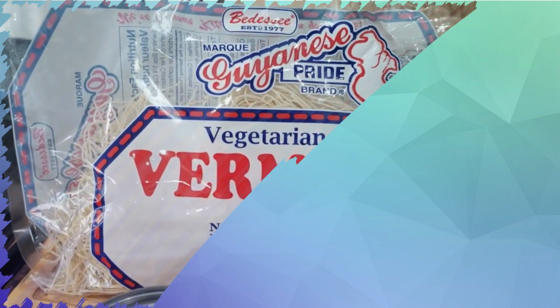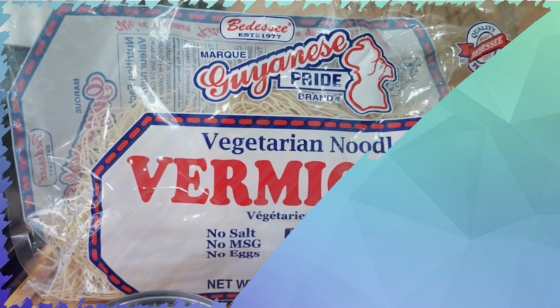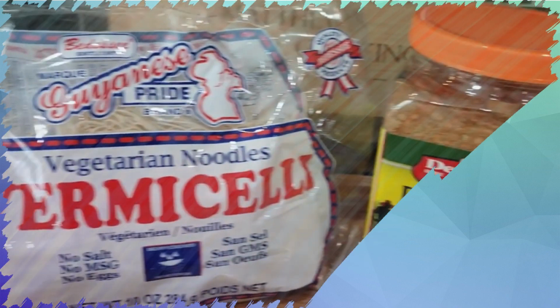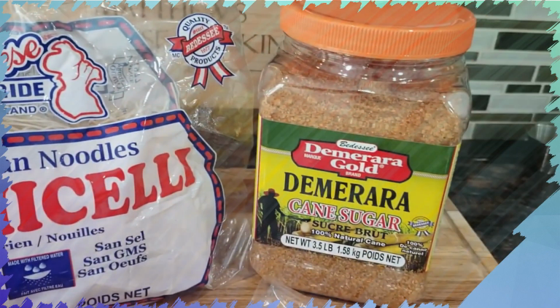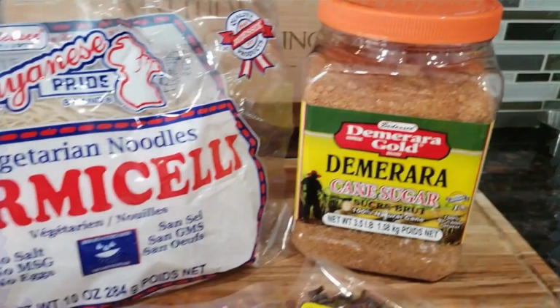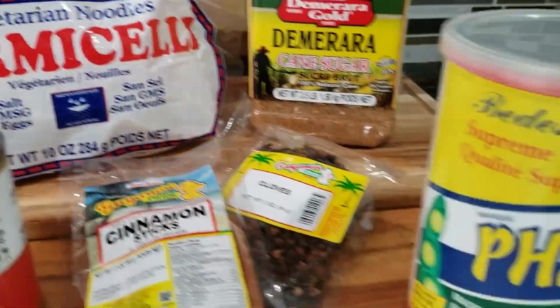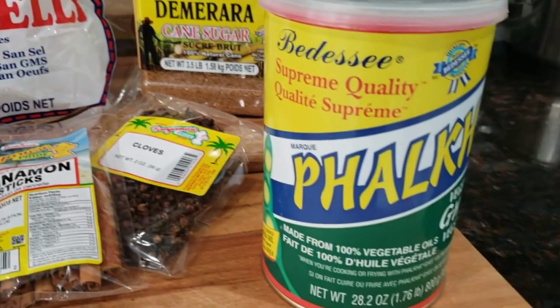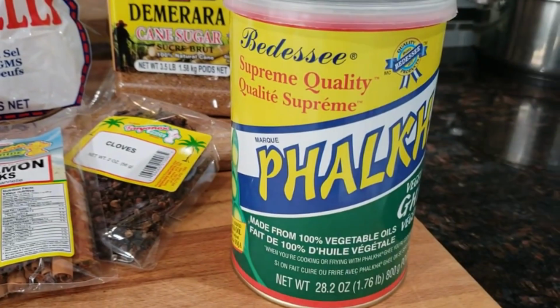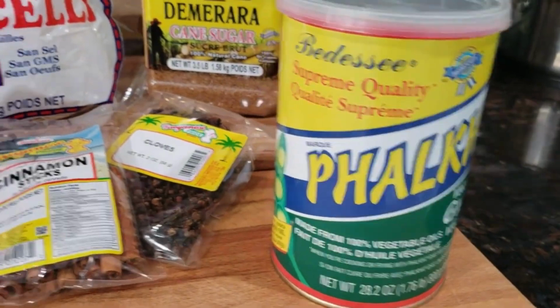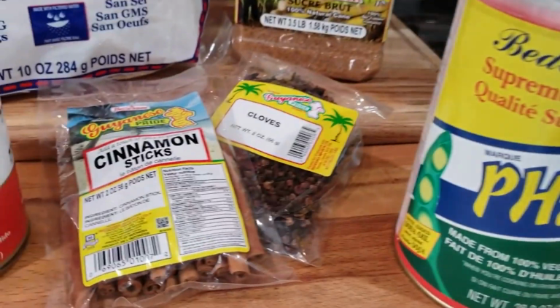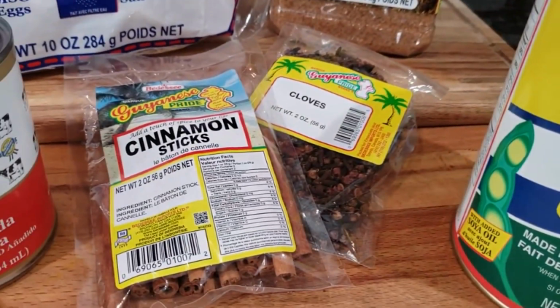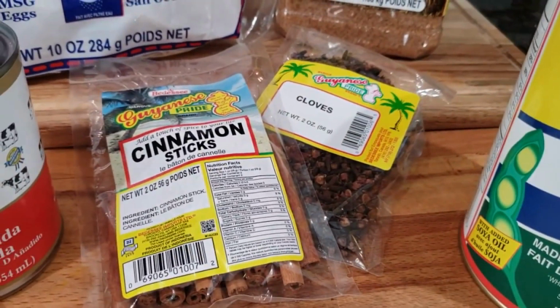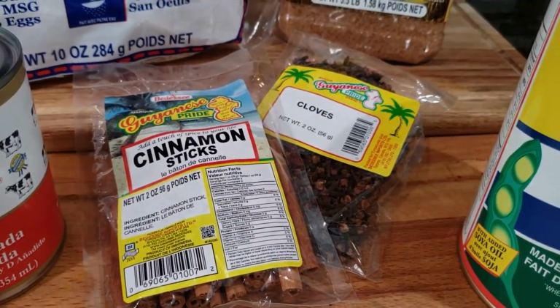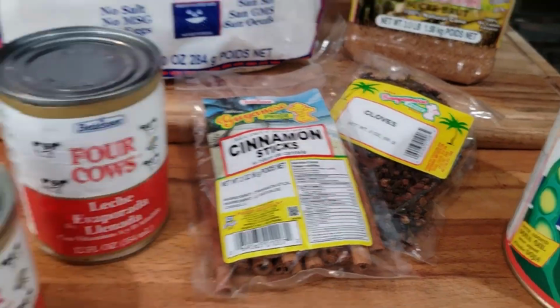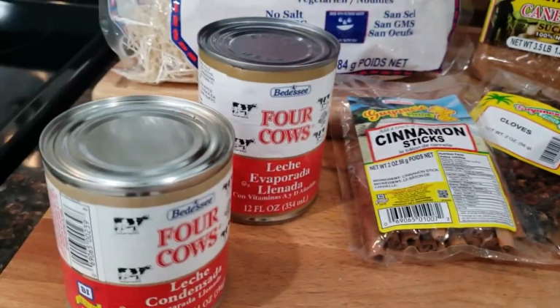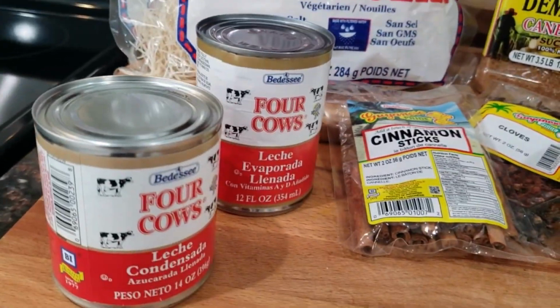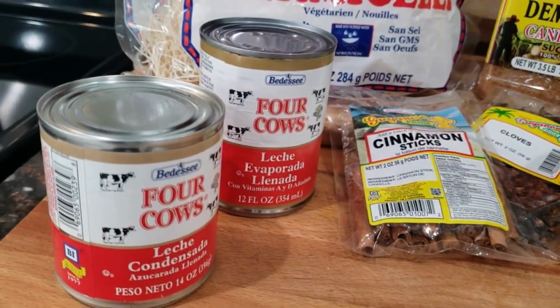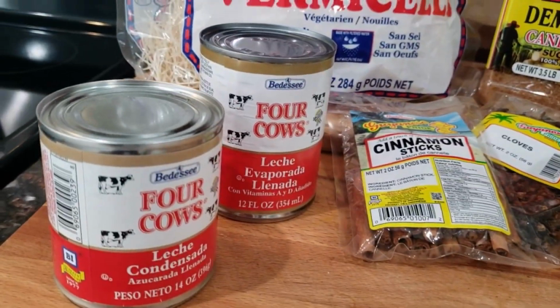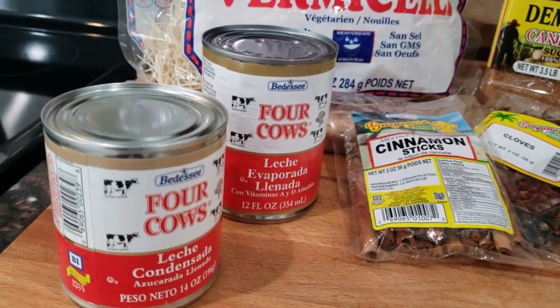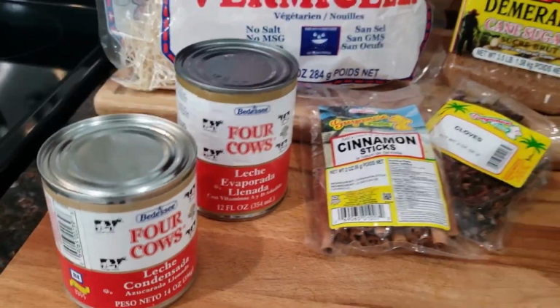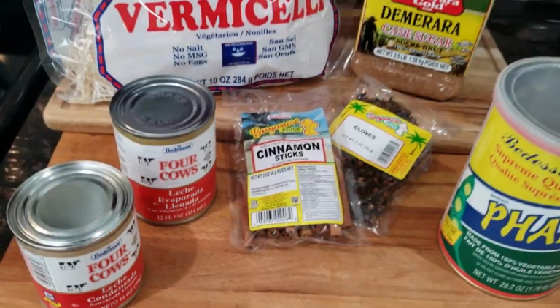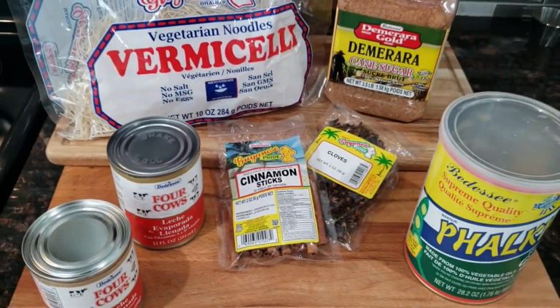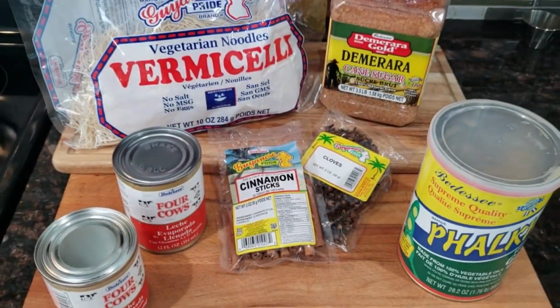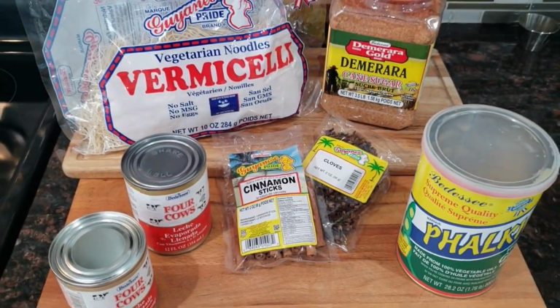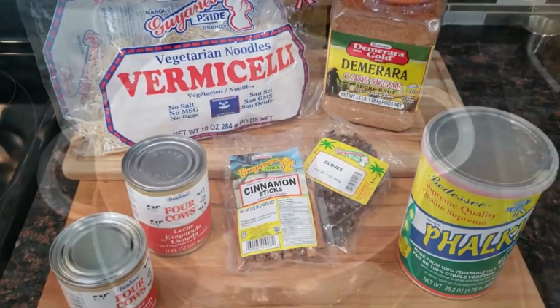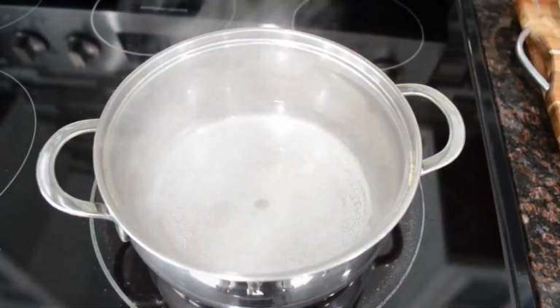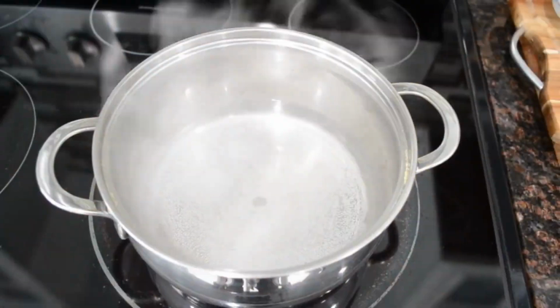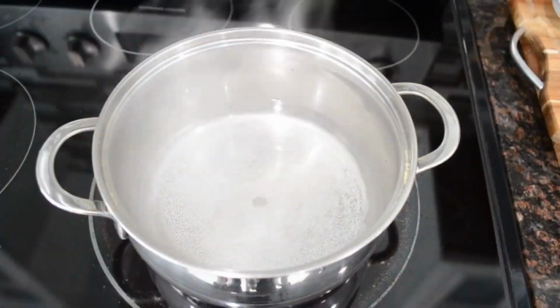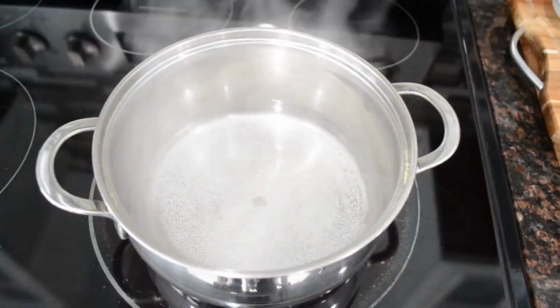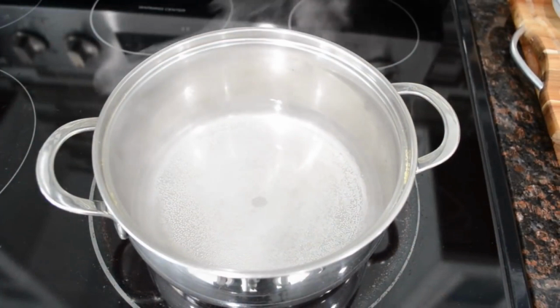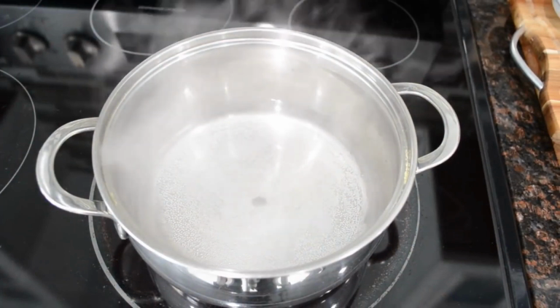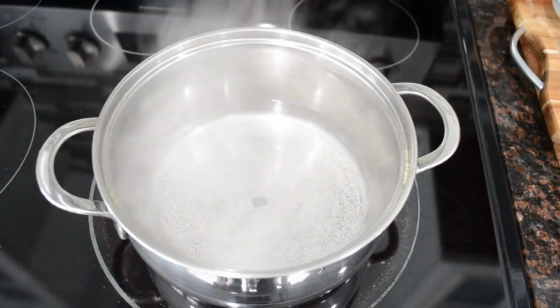To make the soupy version we're going to need the noodles, some sugar, some evaporated milk, condensed milk, cinnamon sticks, cloves, as well as some ghee or some butter.